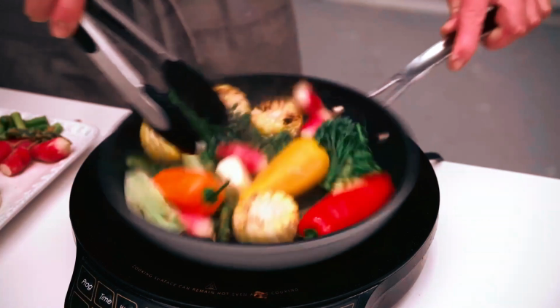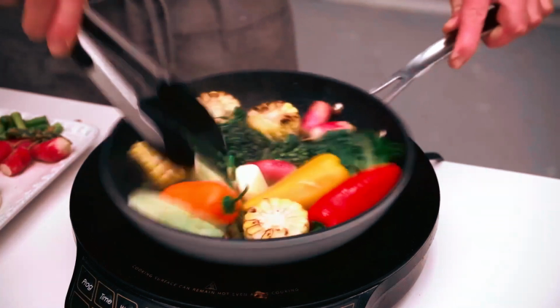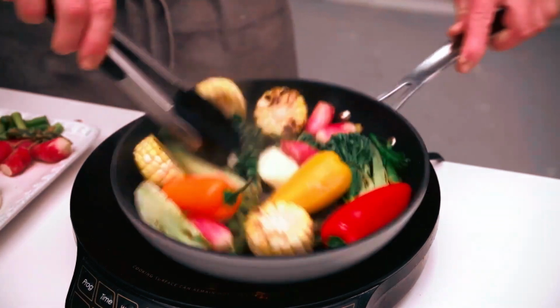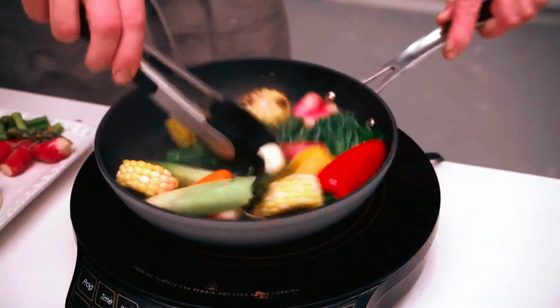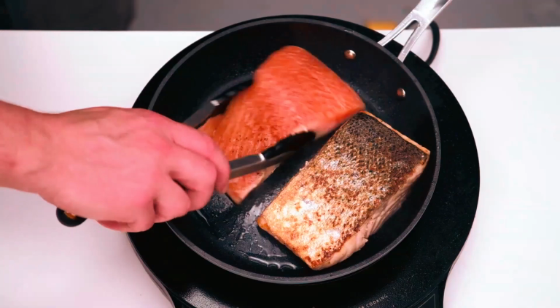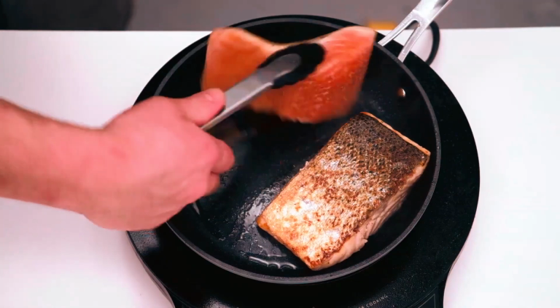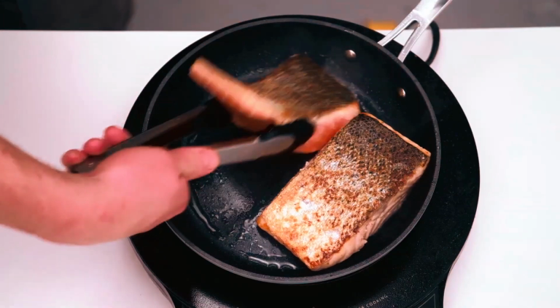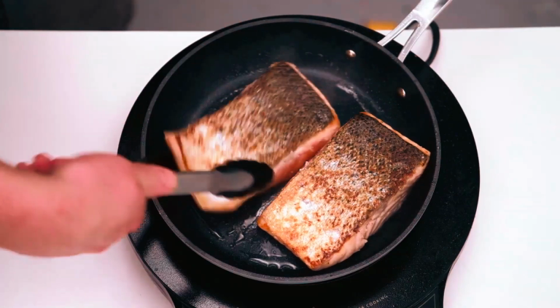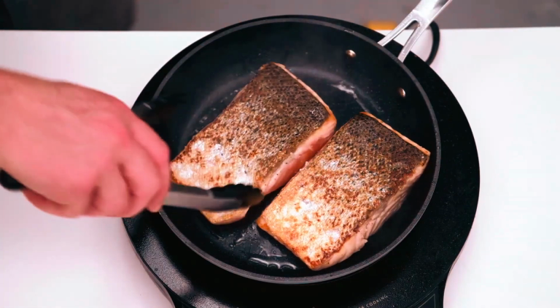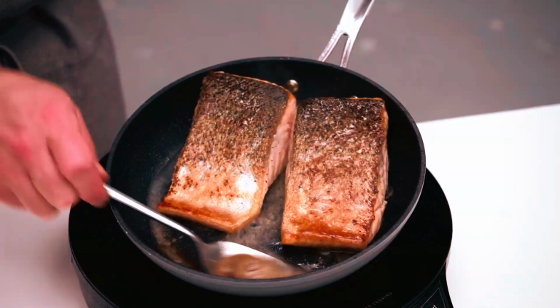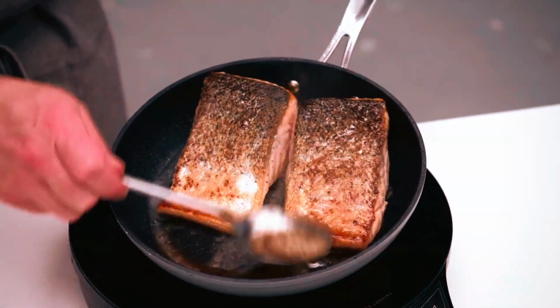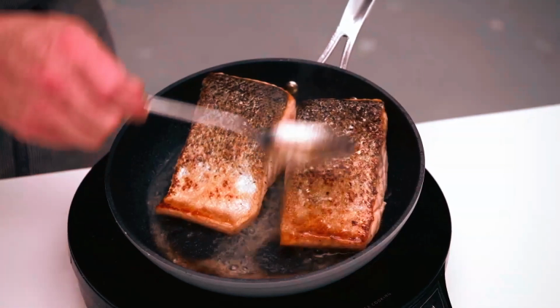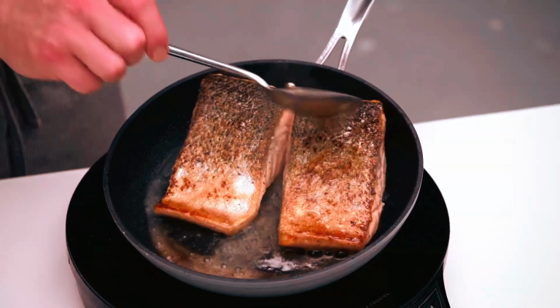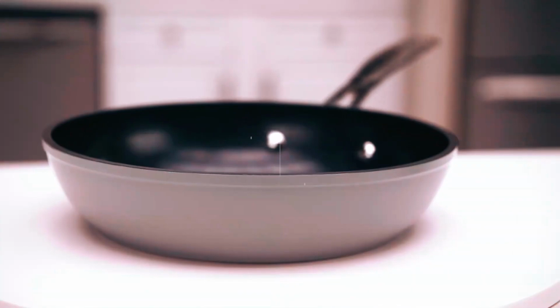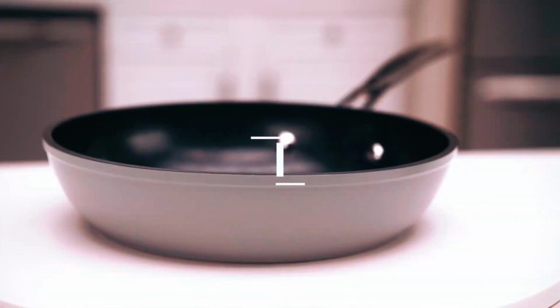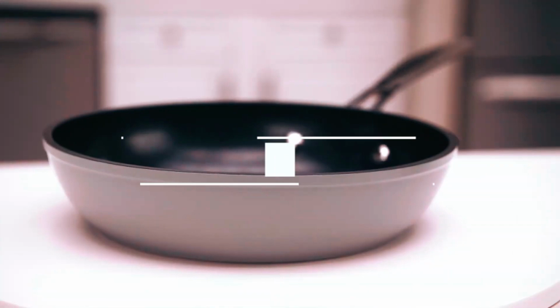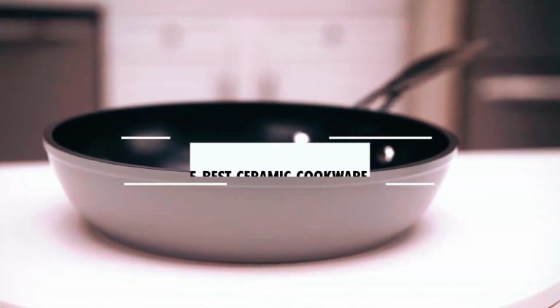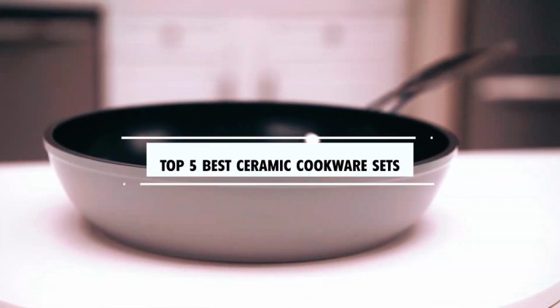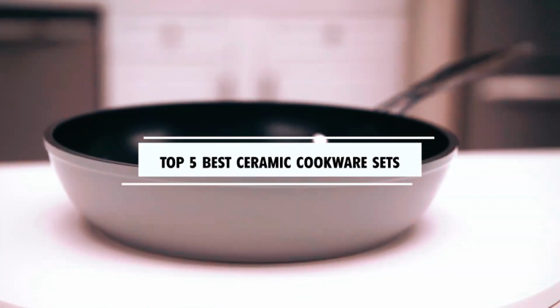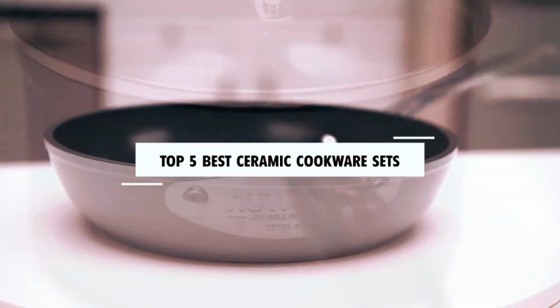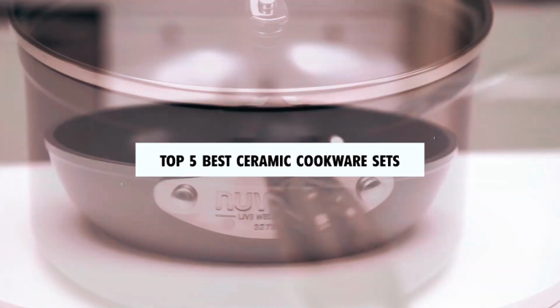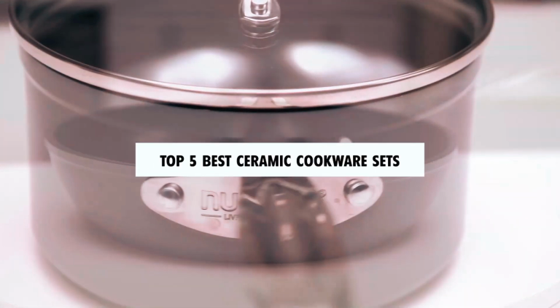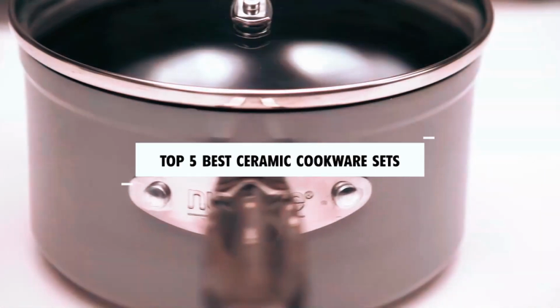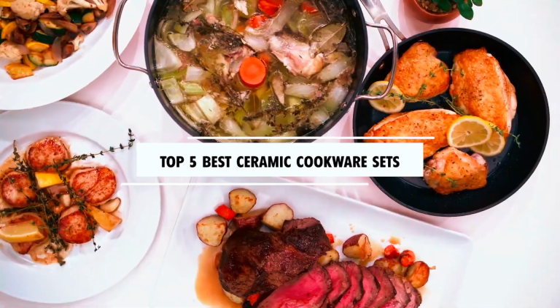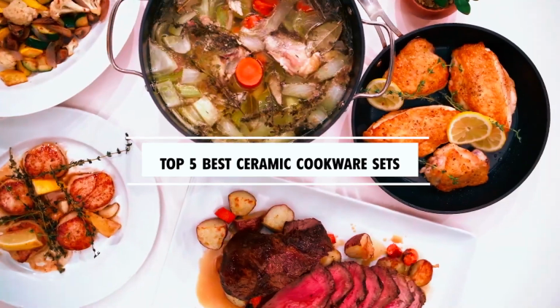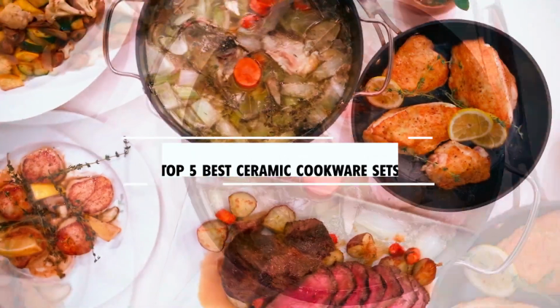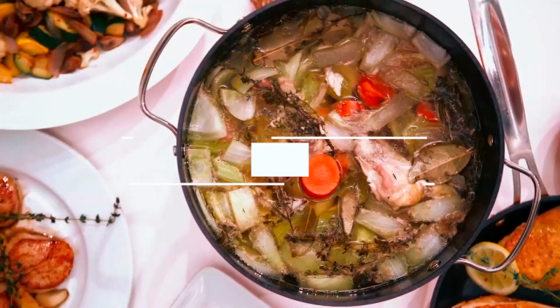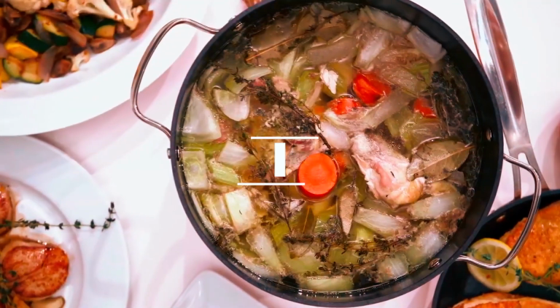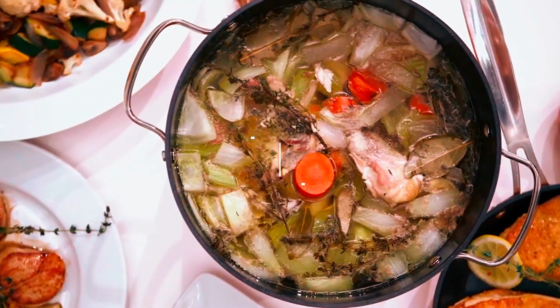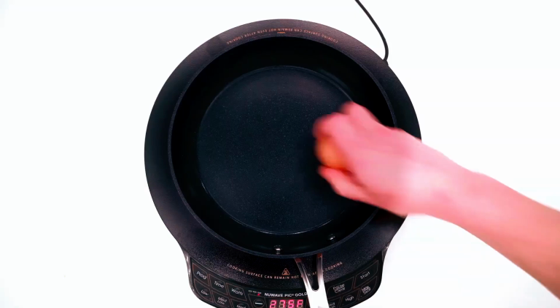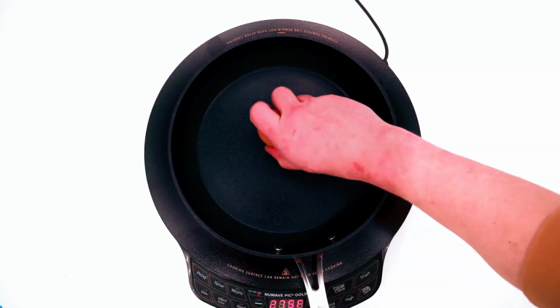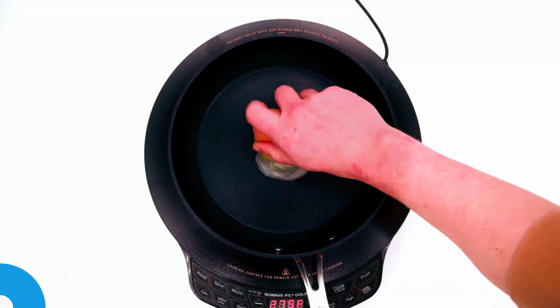Hi there. In today's video, we will showcase the top 5 best ceramic cookware sets you can buy this year. Let's start.